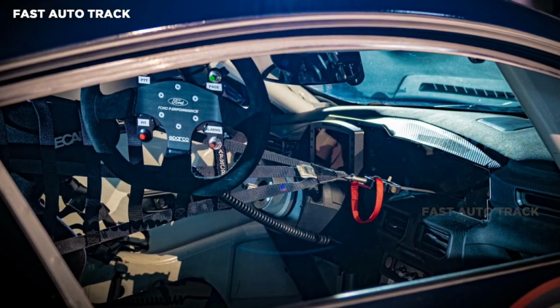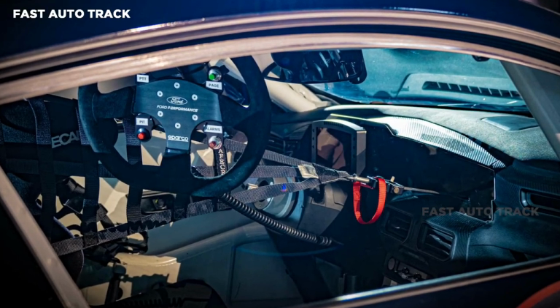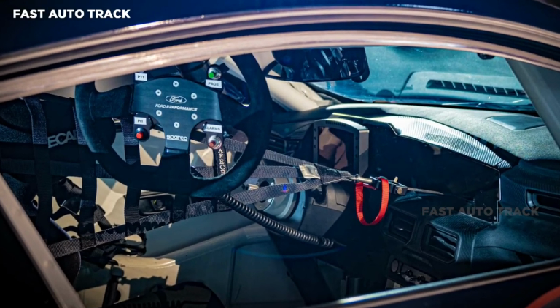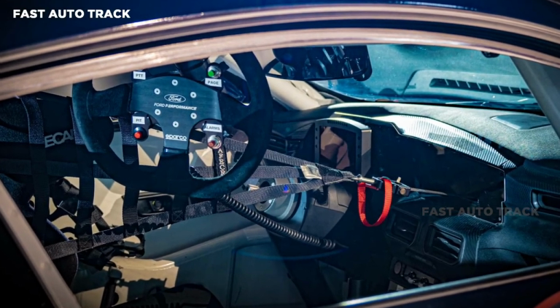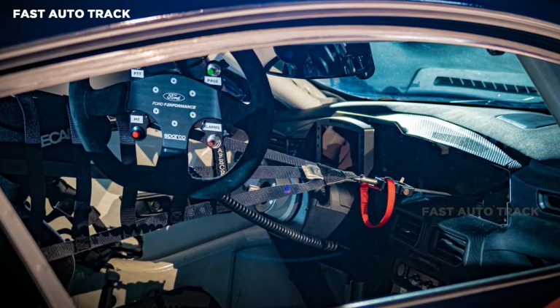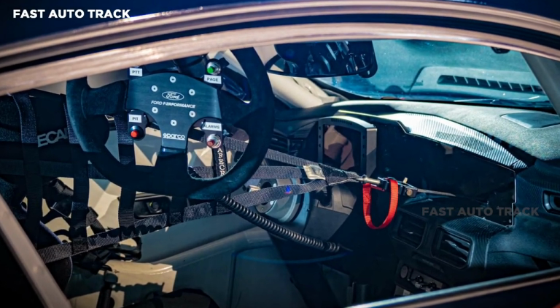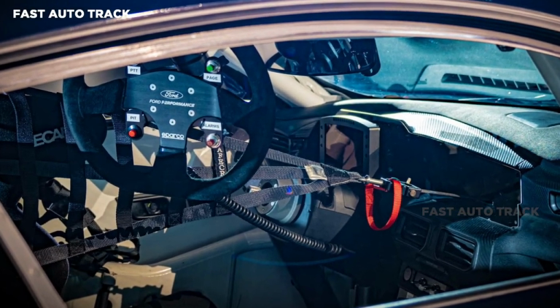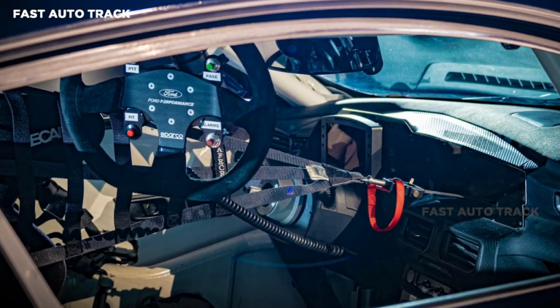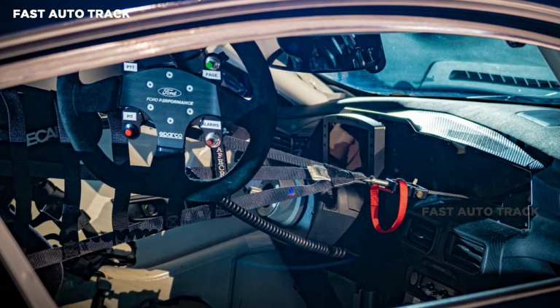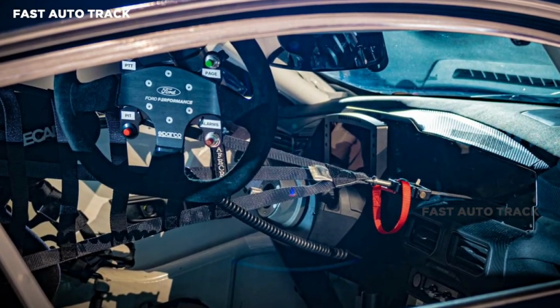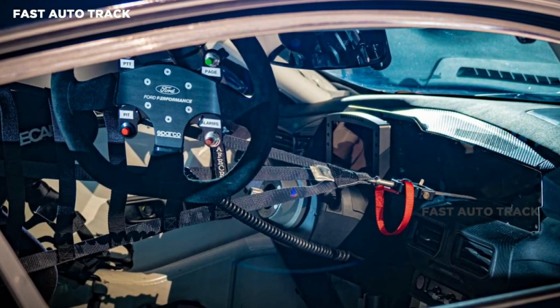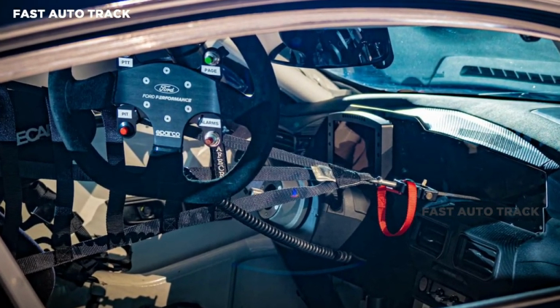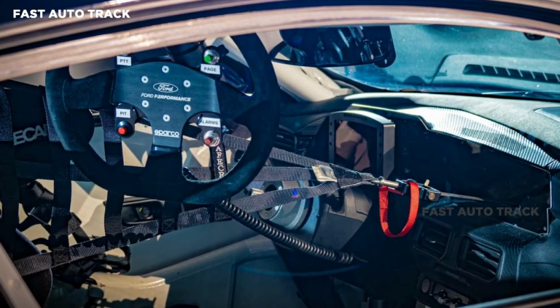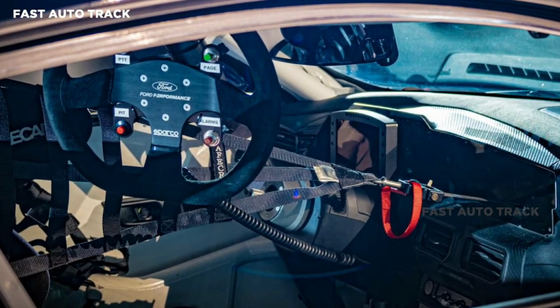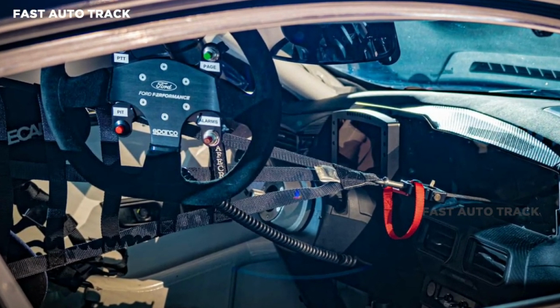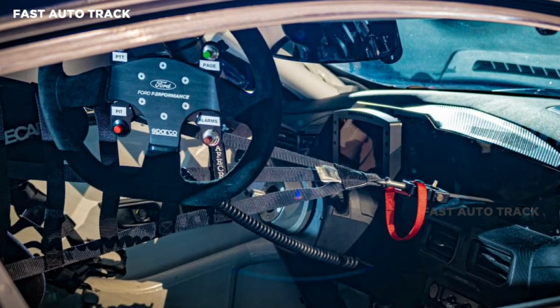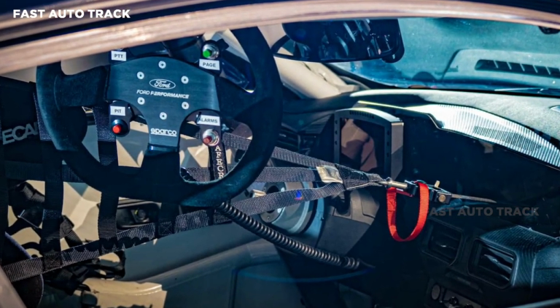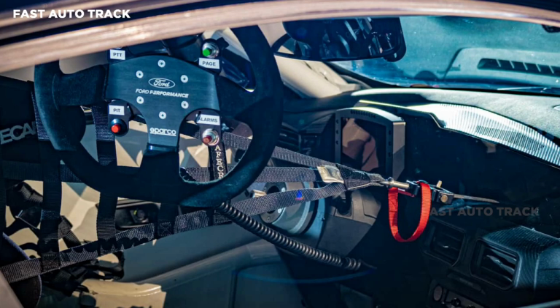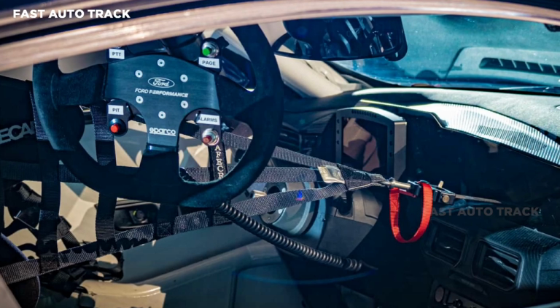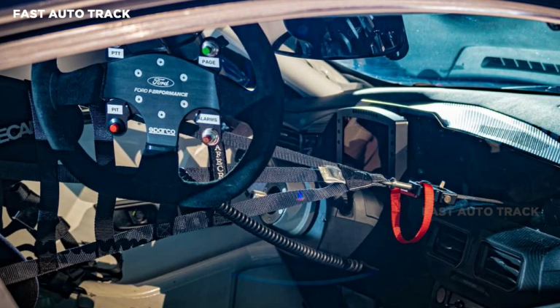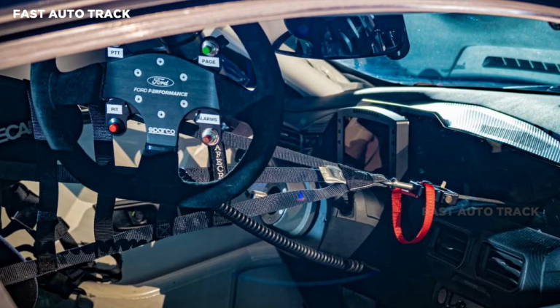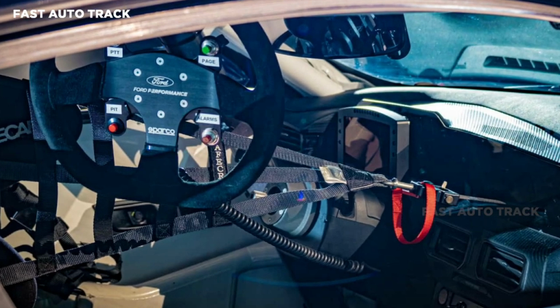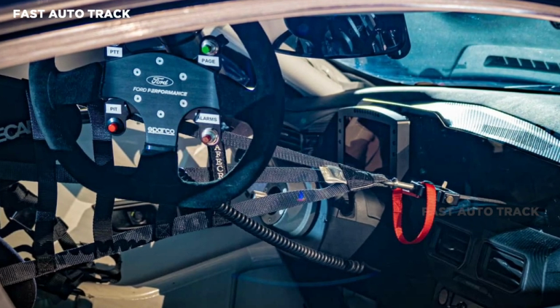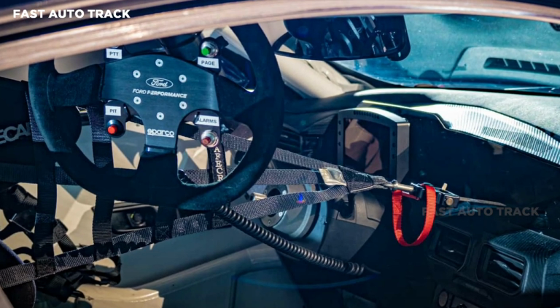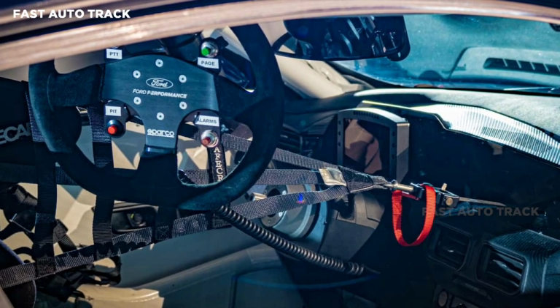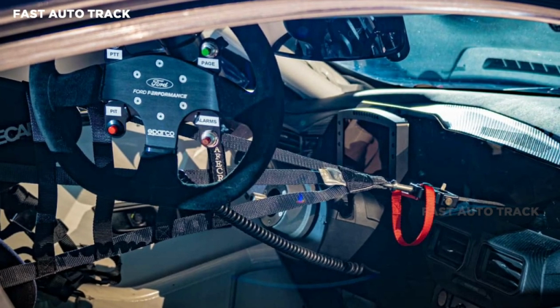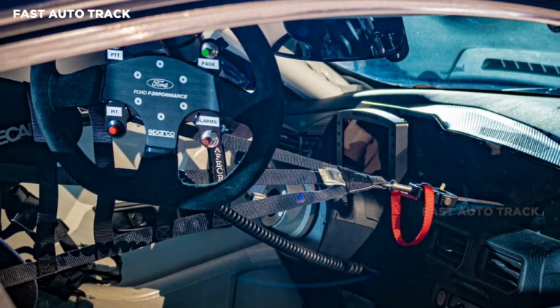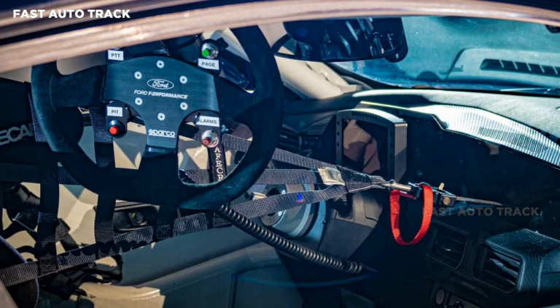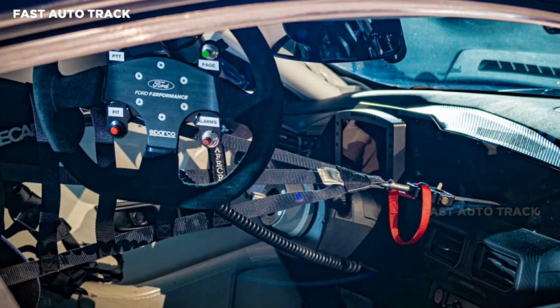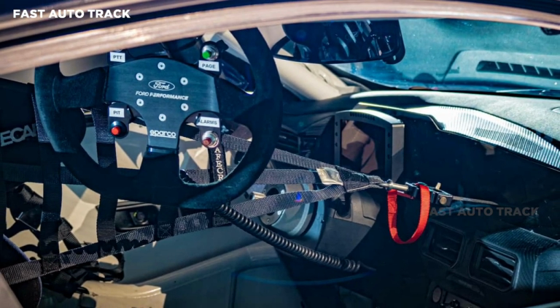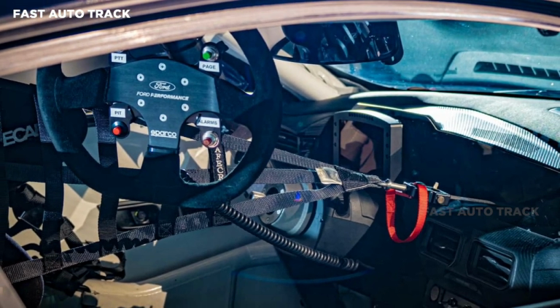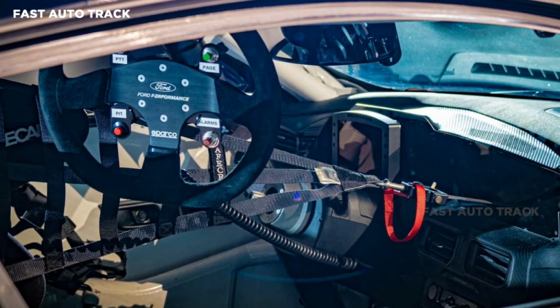As part of the makeover, the cabin has been outfitted with a removable steering wheel, a roll cage, and Recaro racing seats with a Sparco harness.